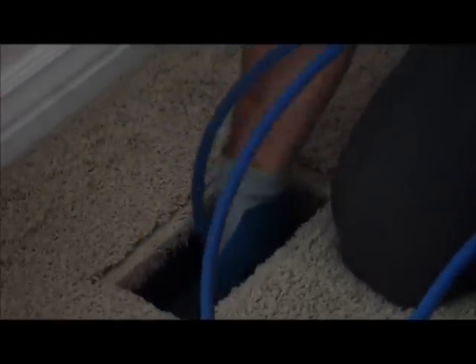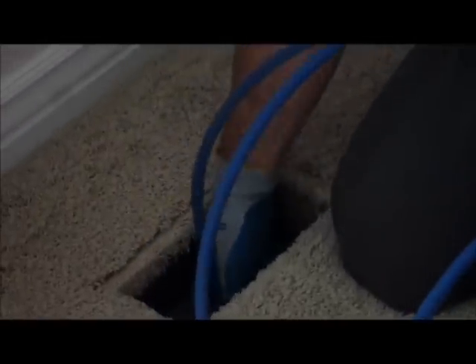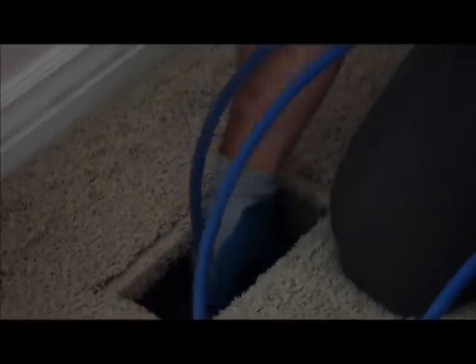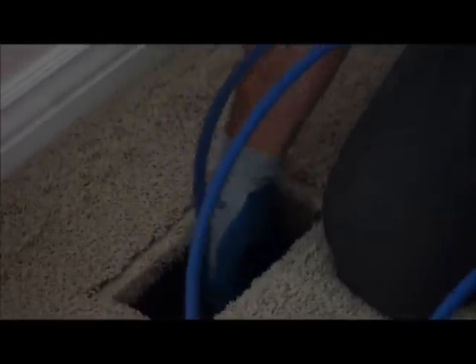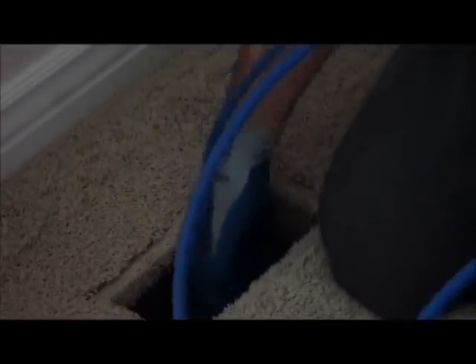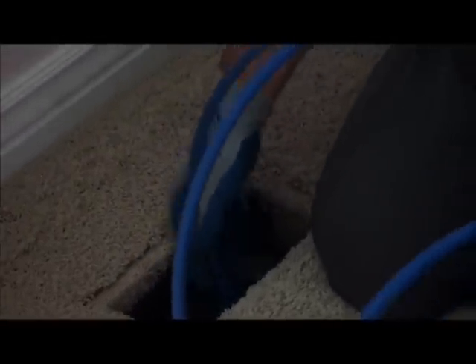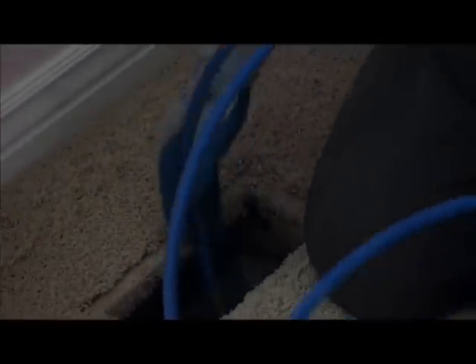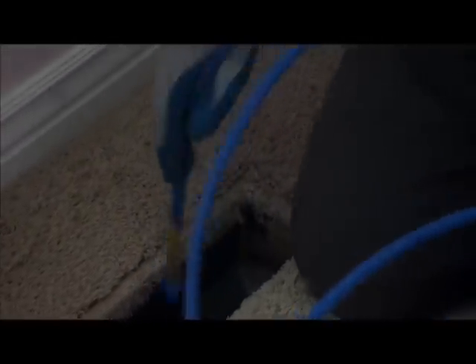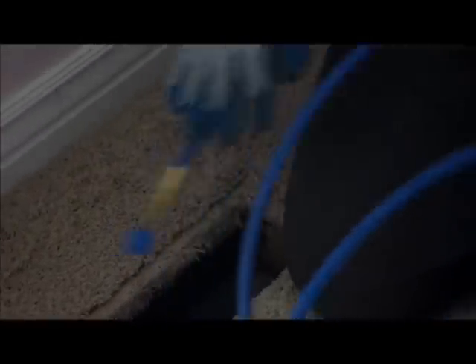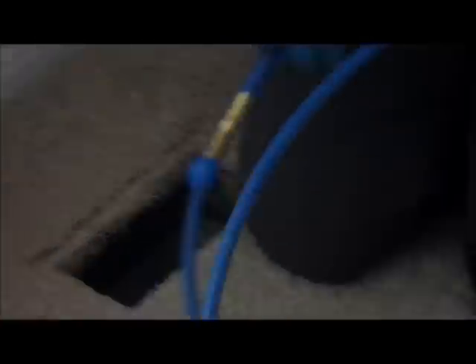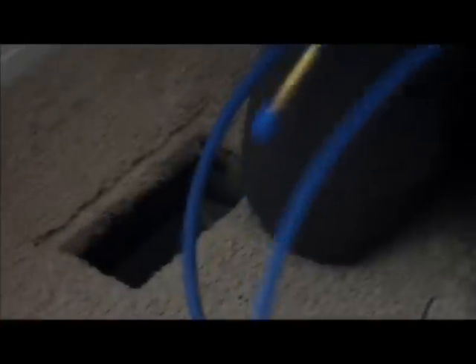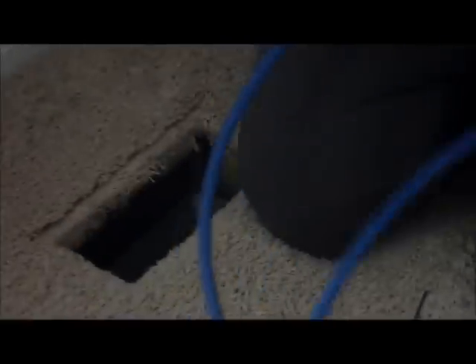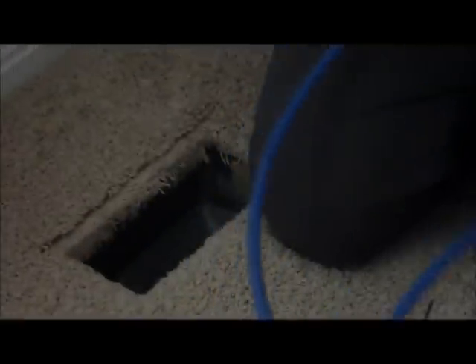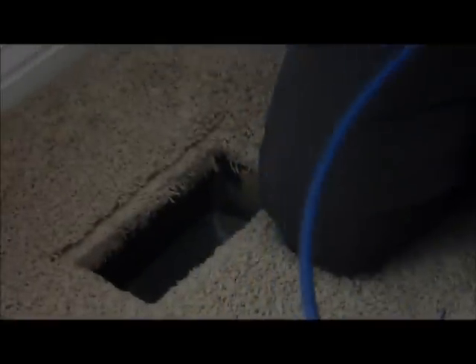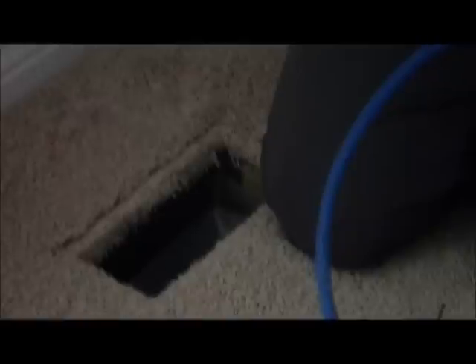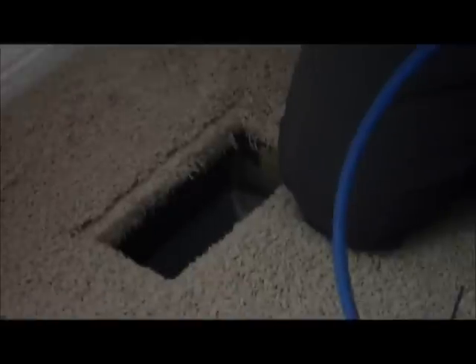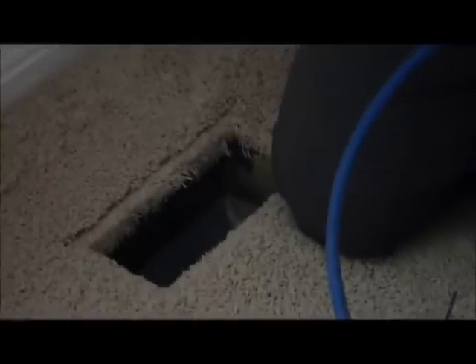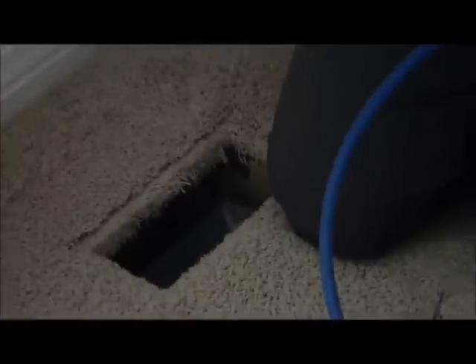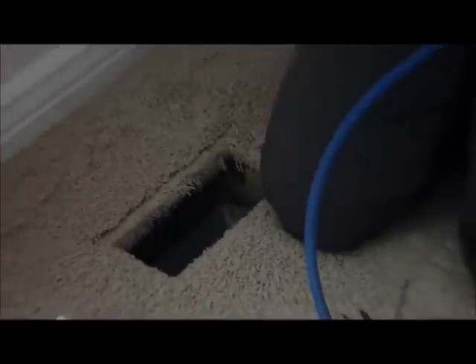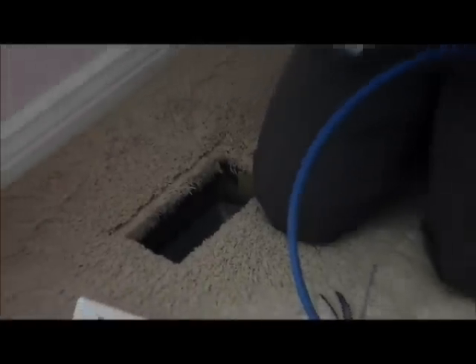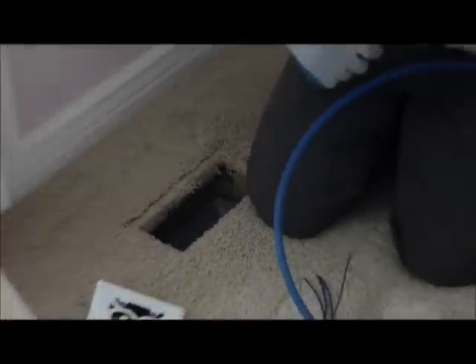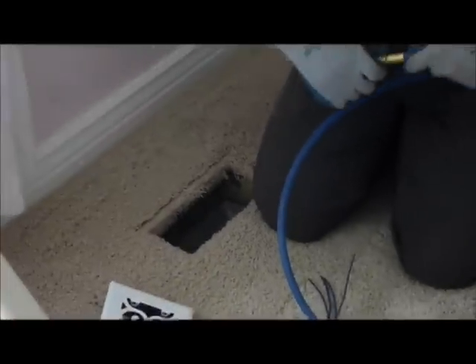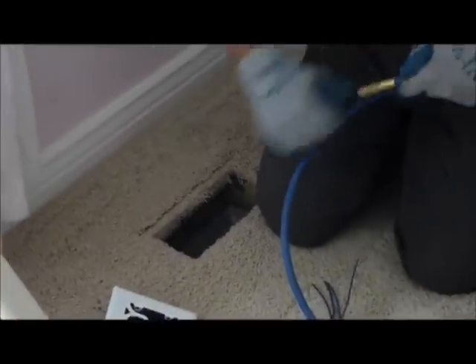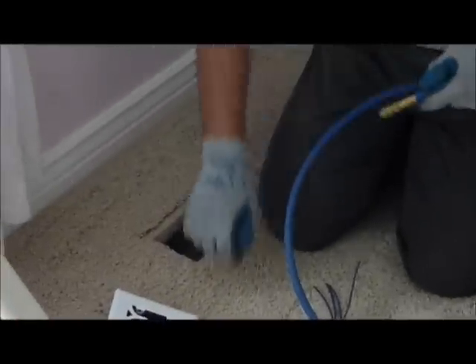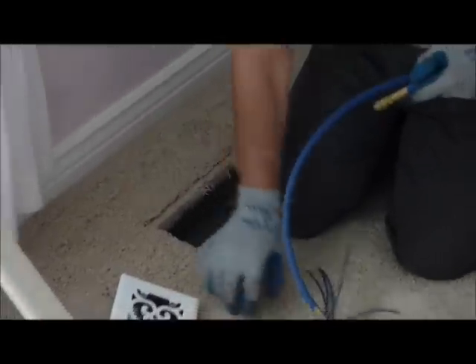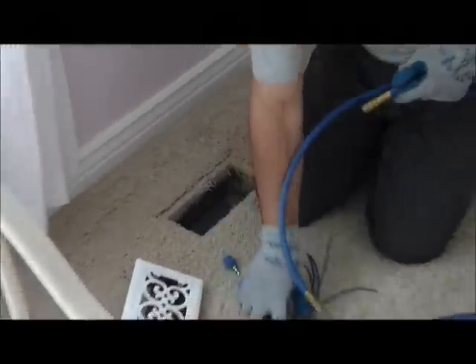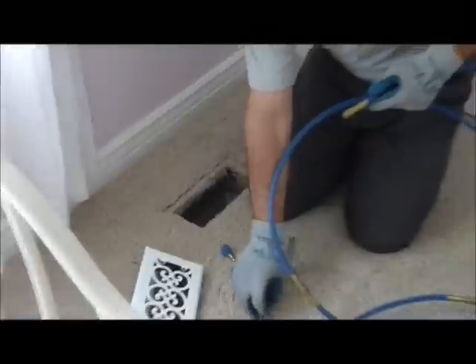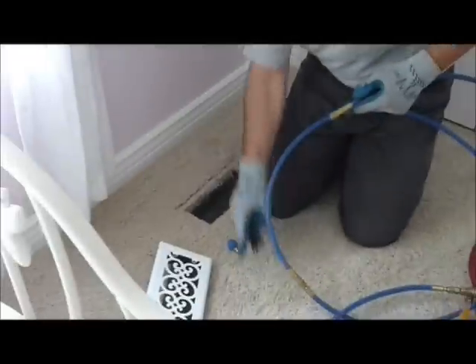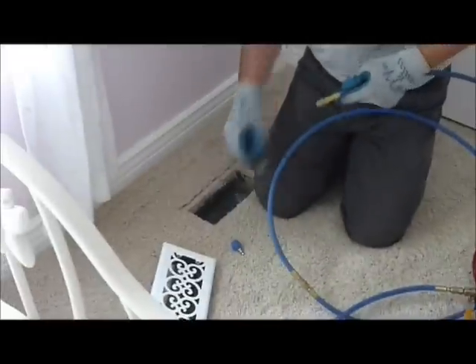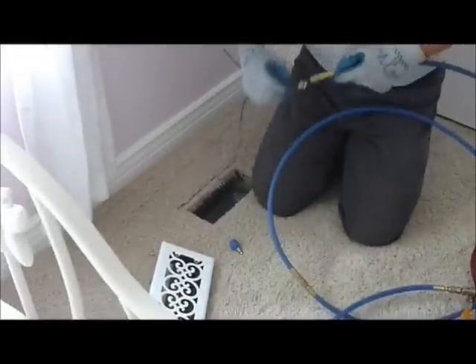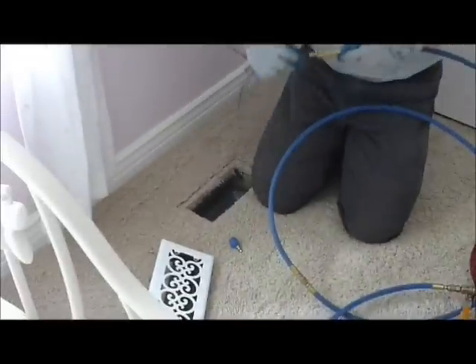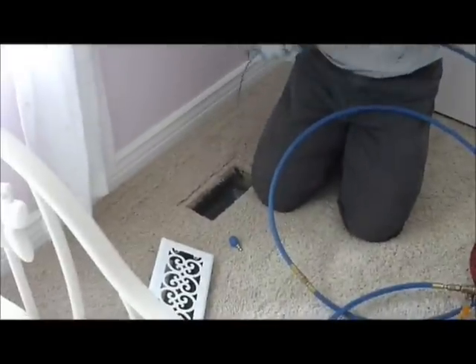Then we put the blue forward nozzle back on one more time just to ensure that we got all the debris out. Once we've cleaned all the supply vents, we go downstairs and change our vacuum setup and move it over to the return side.